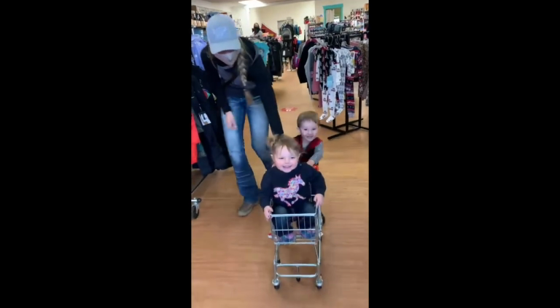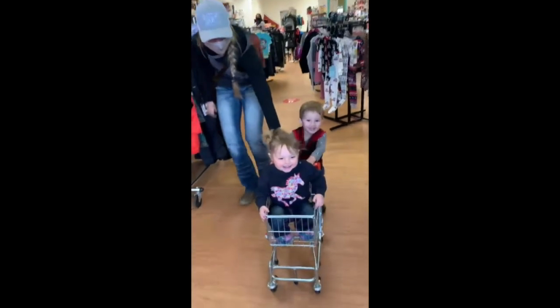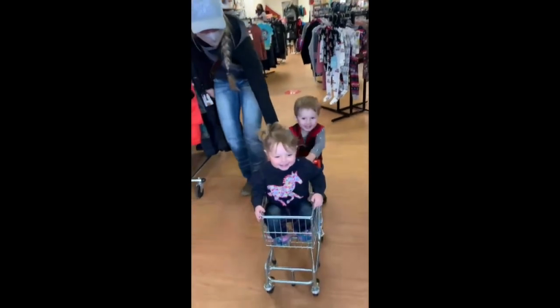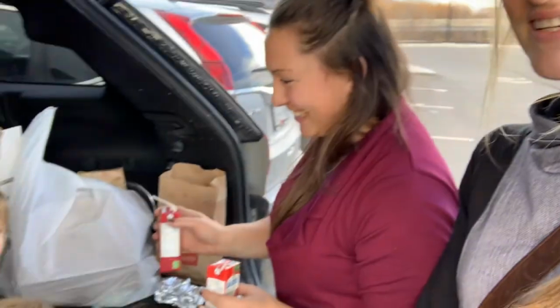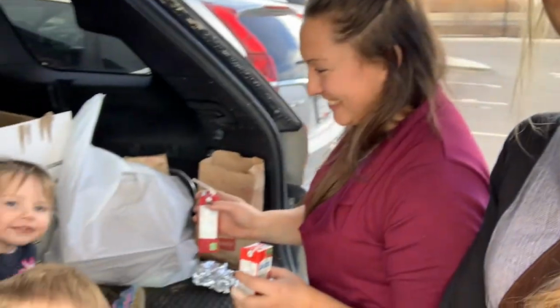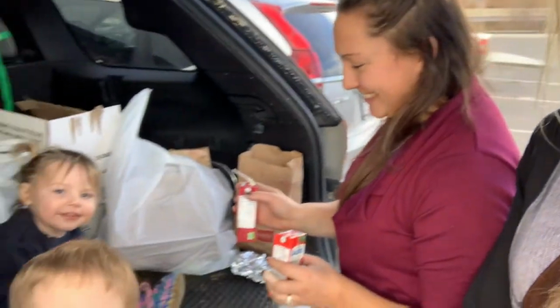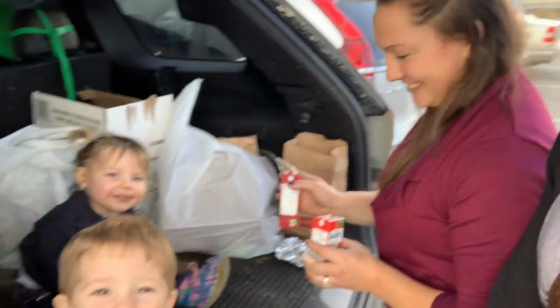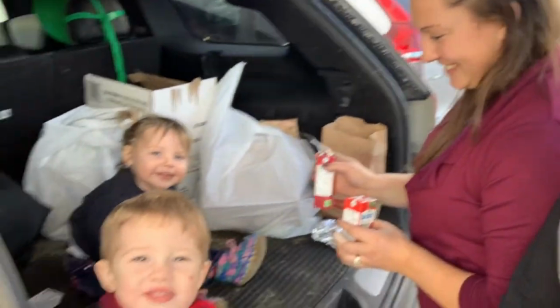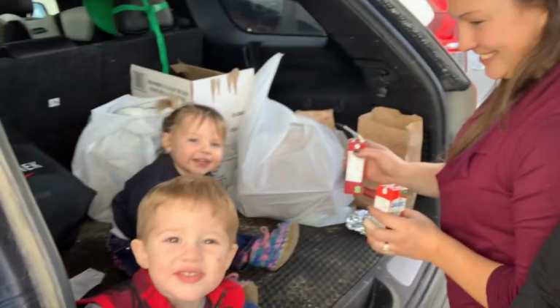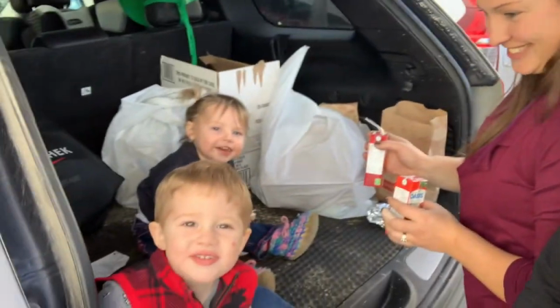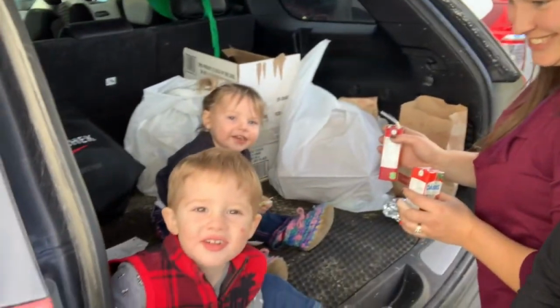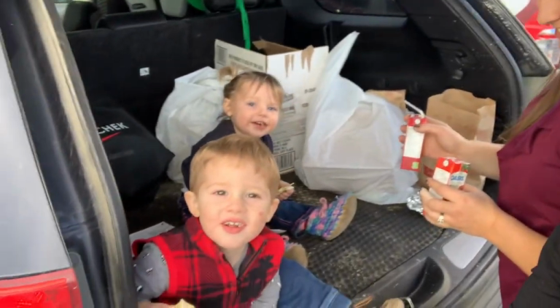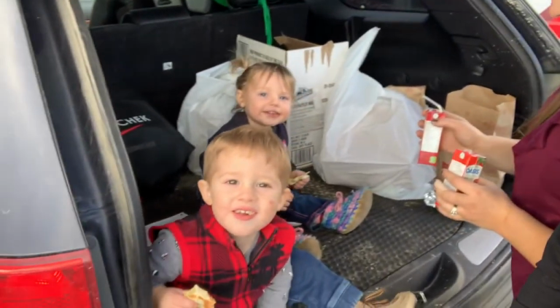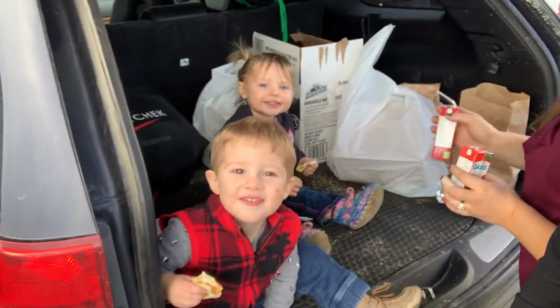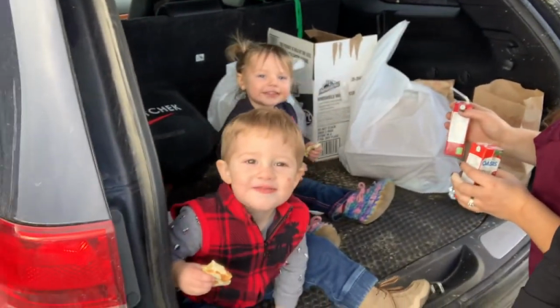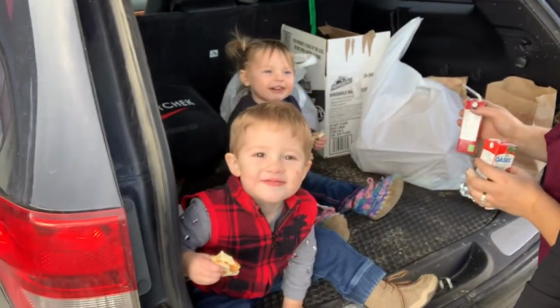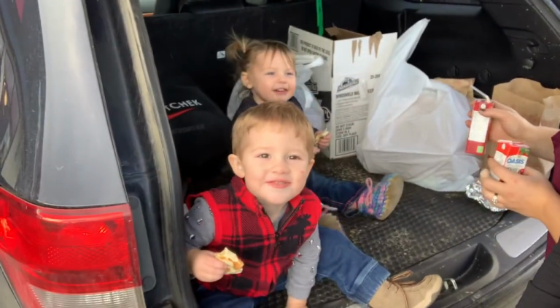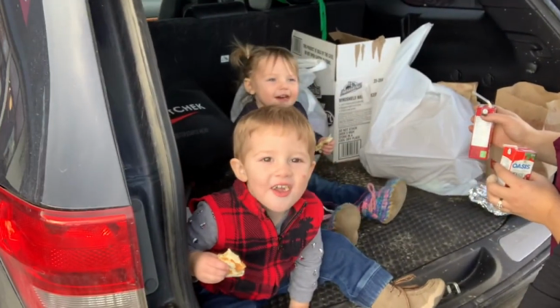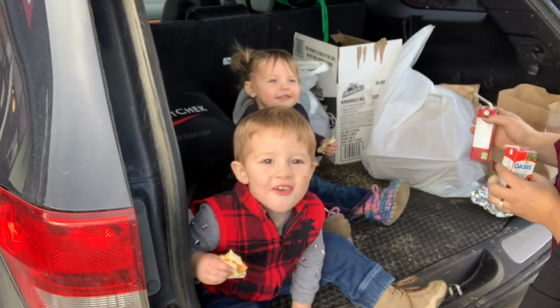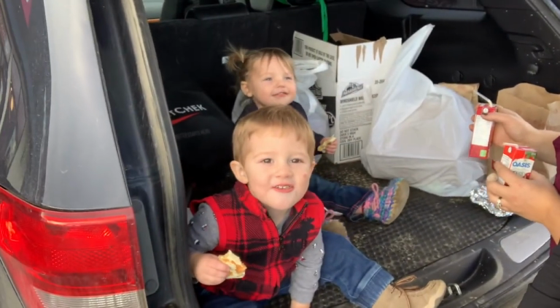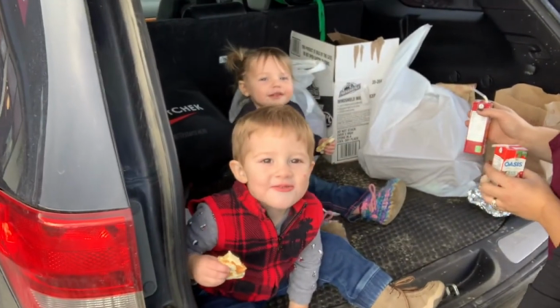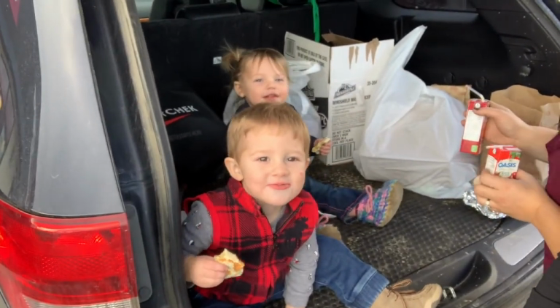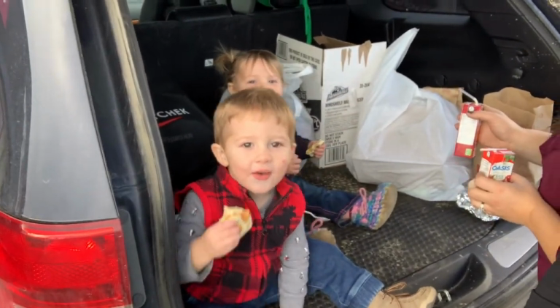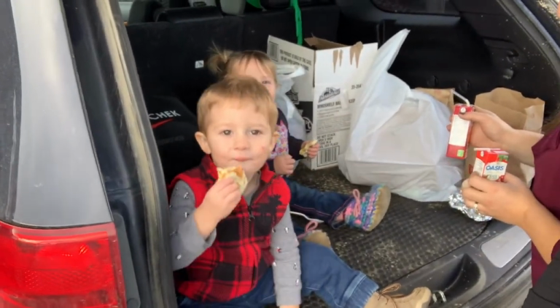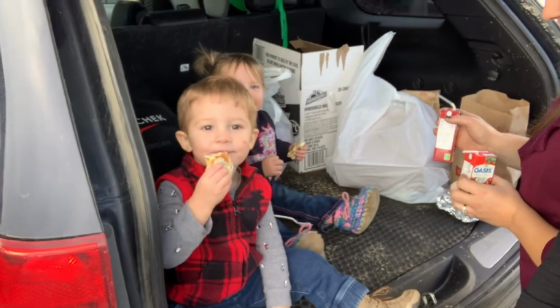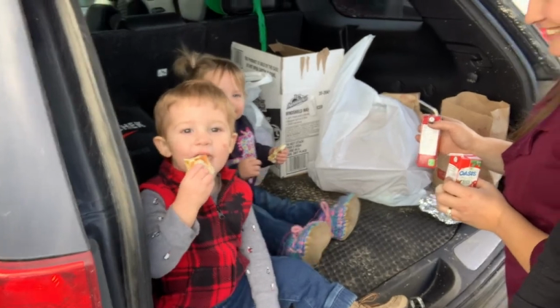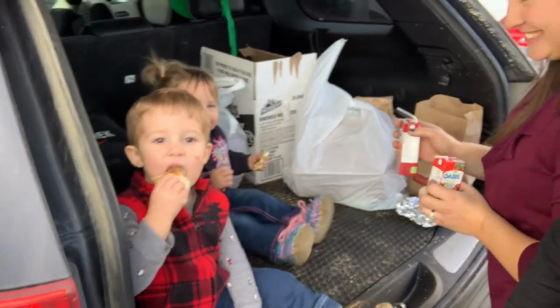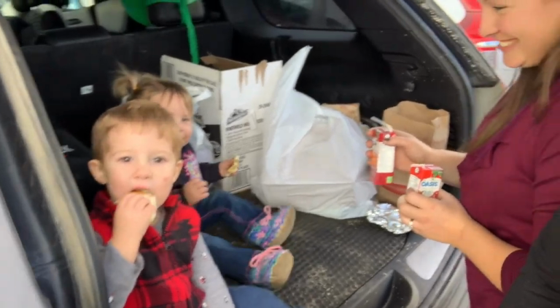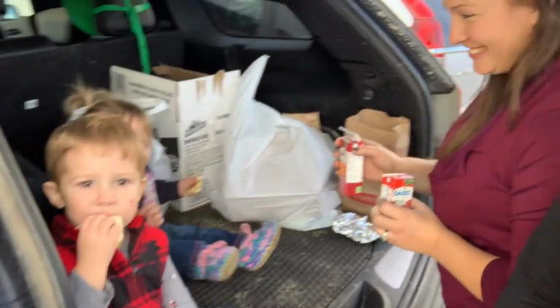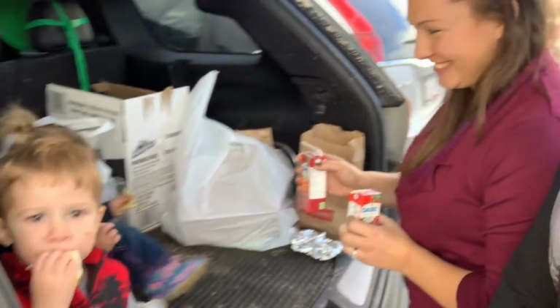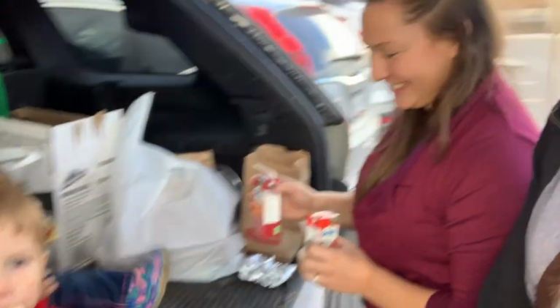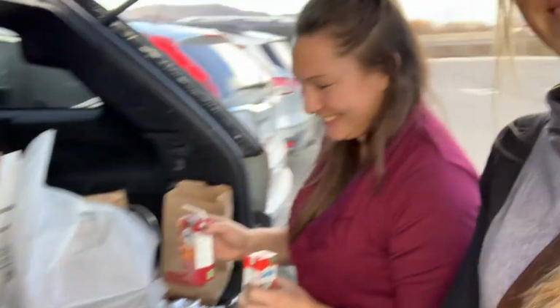This is how we have lunch in 2020 — outside the restaurant.